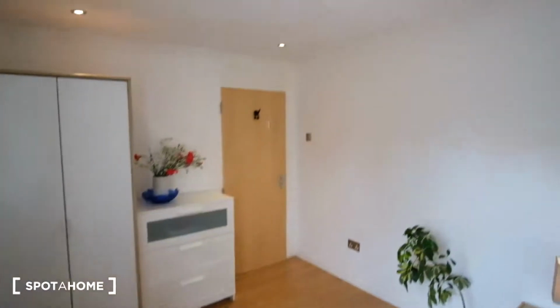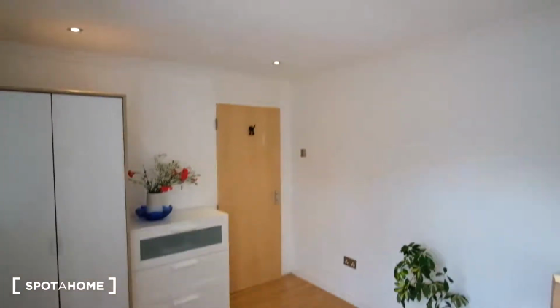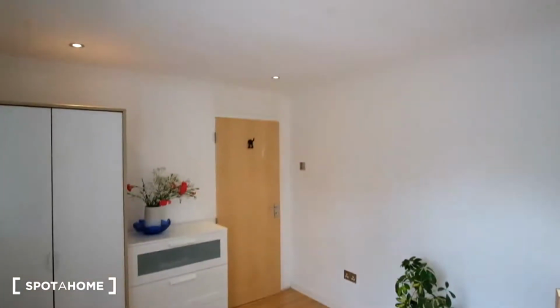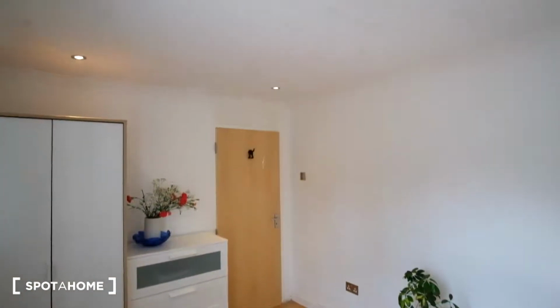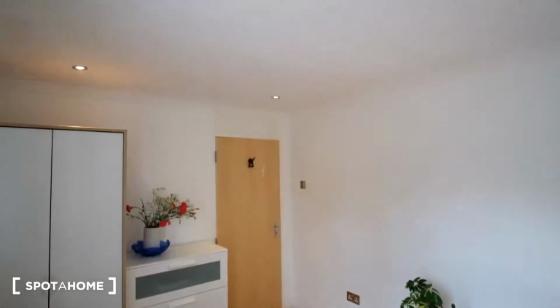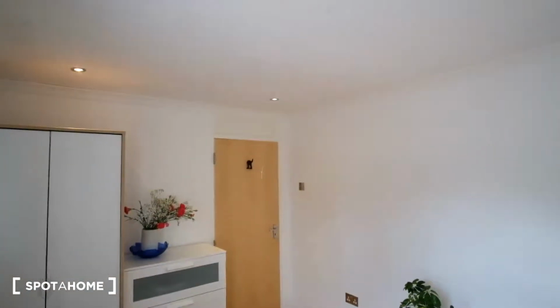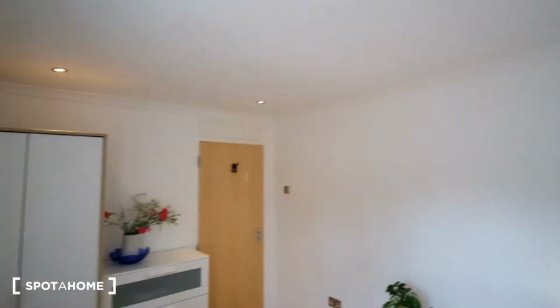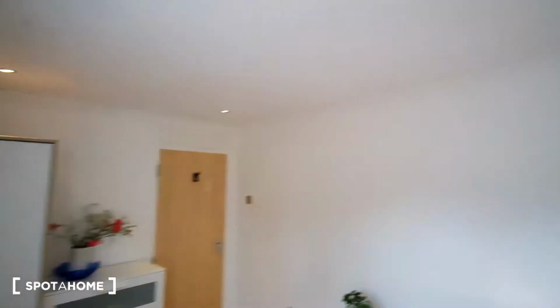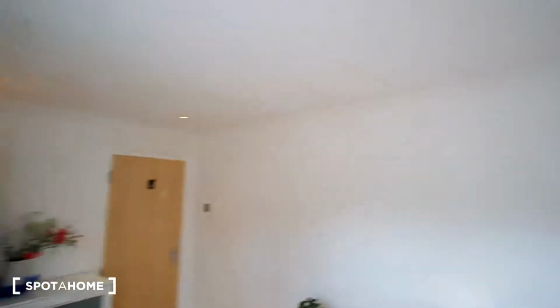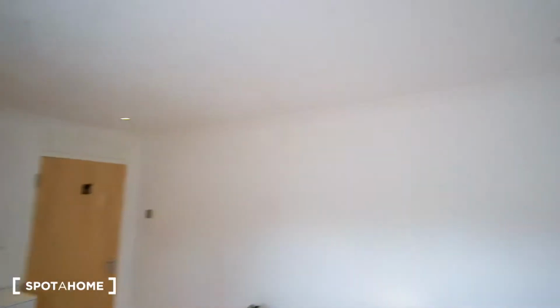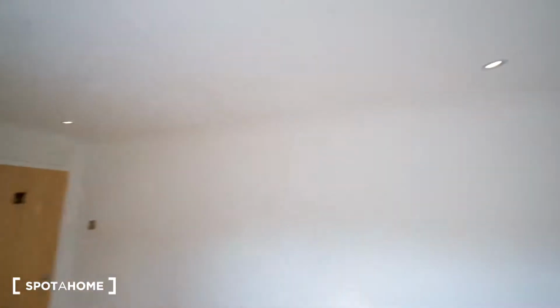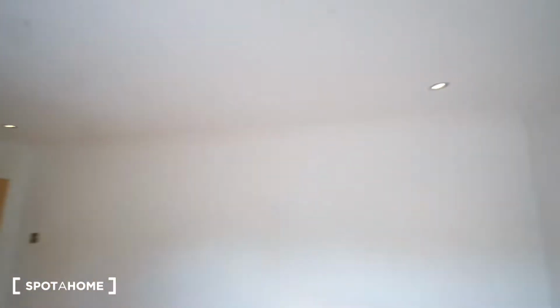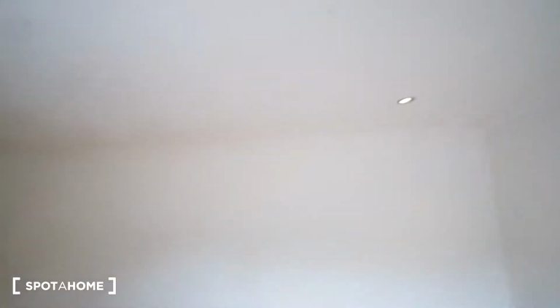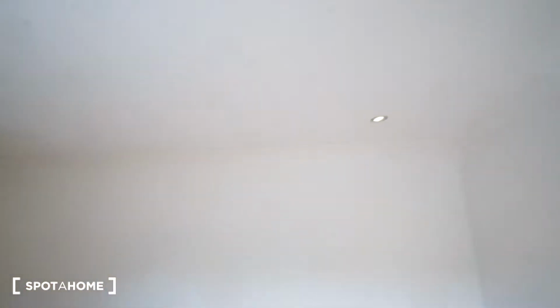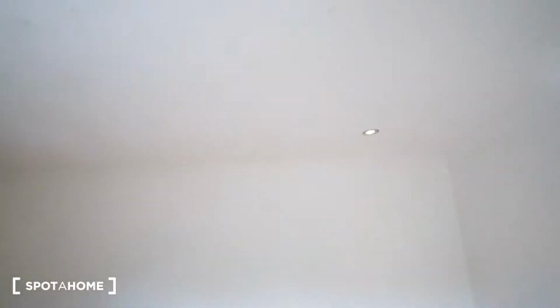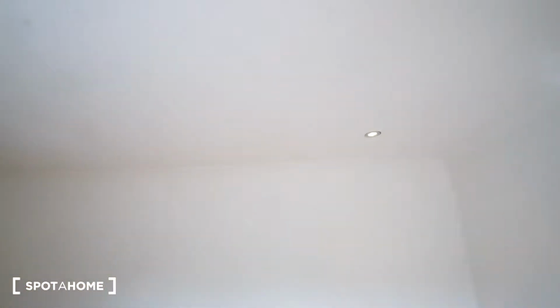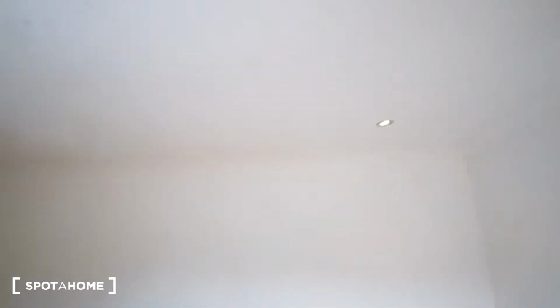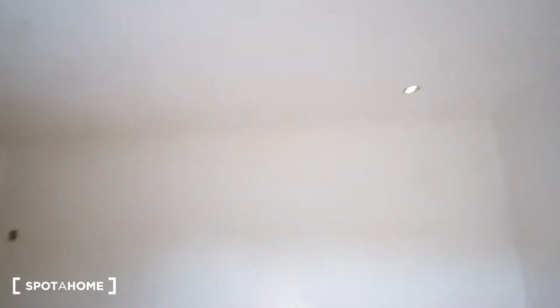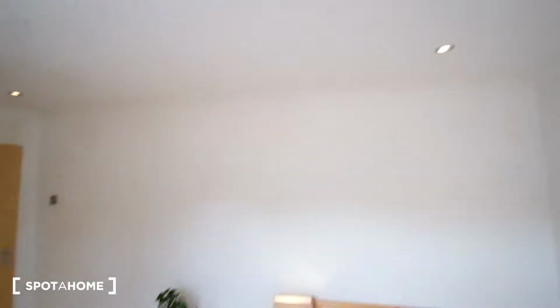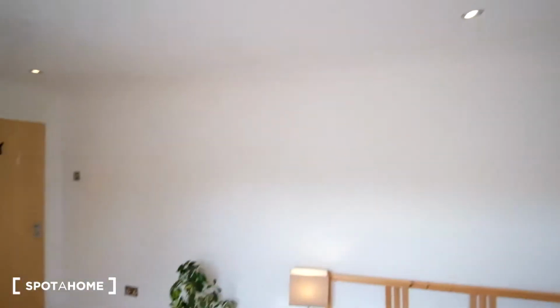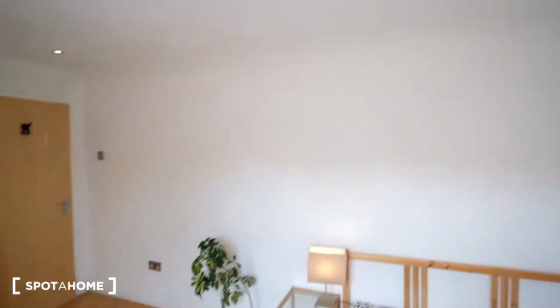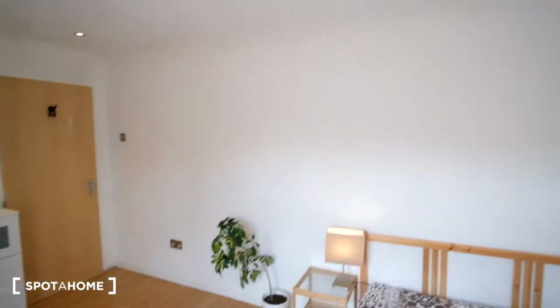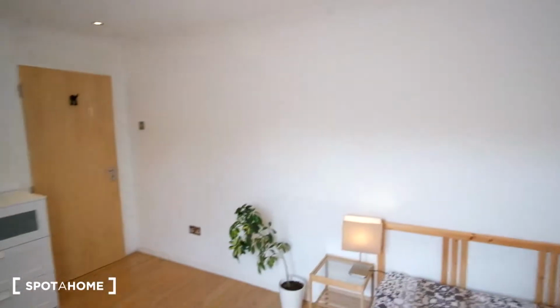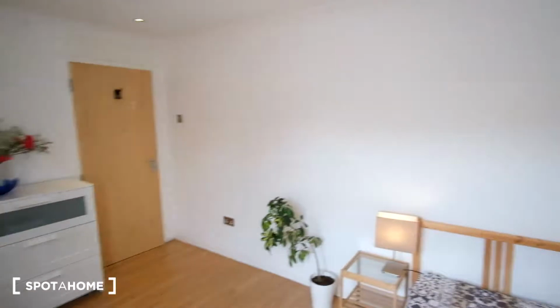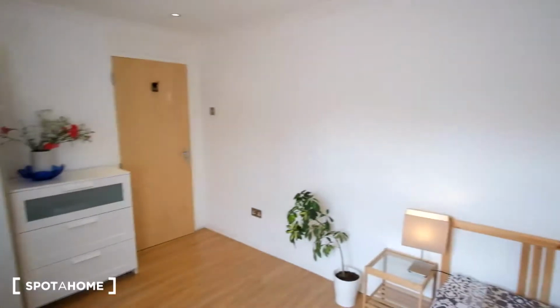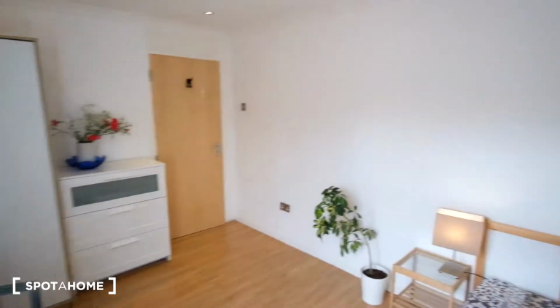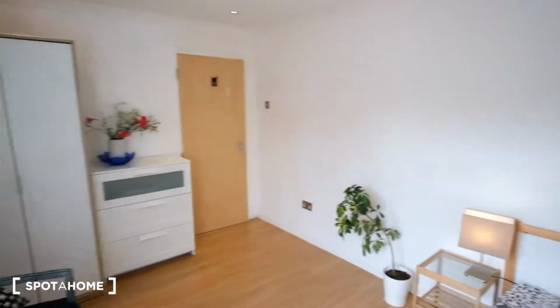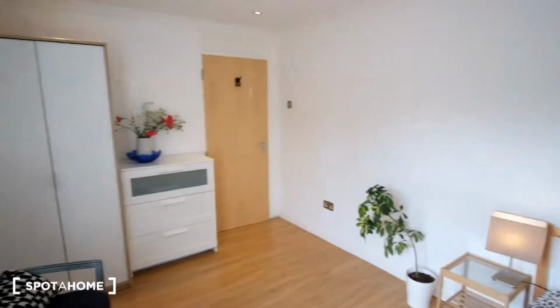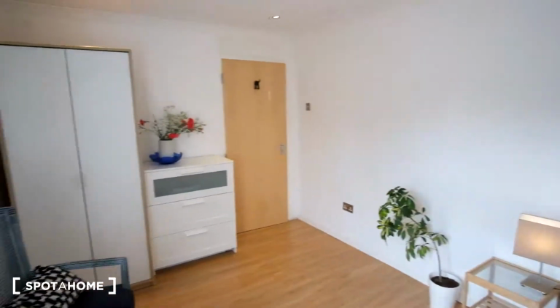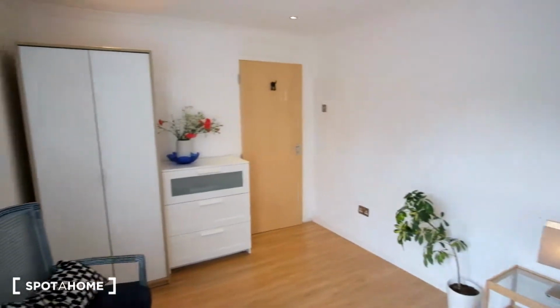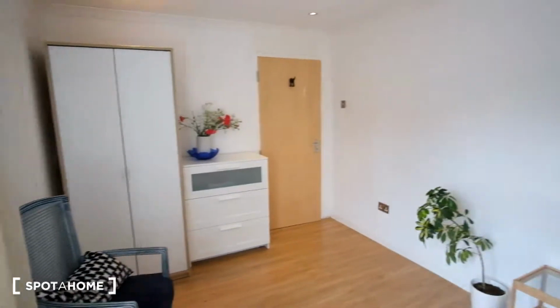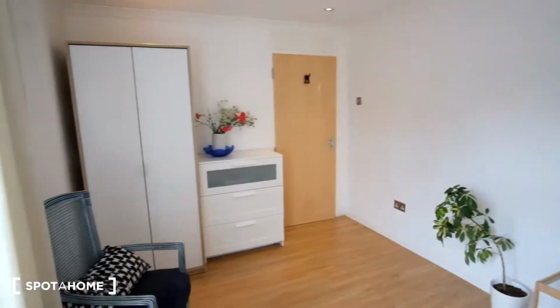Here we can see the lights on the ceiling too, and that's it for this bedroom.